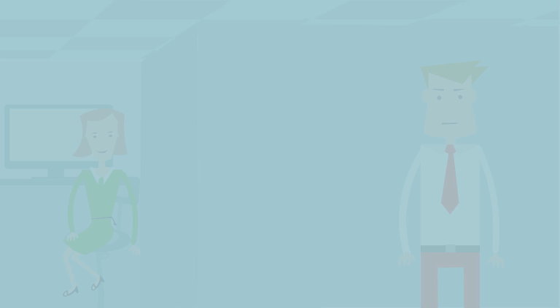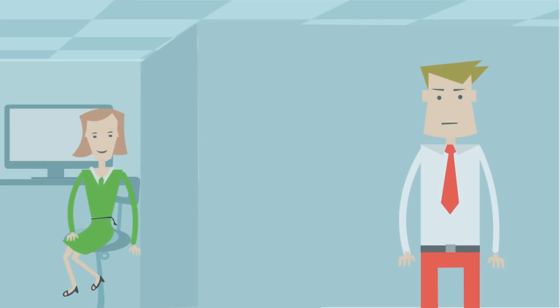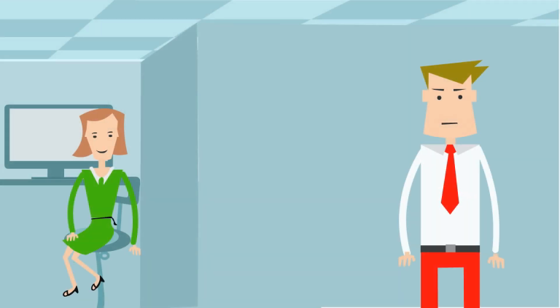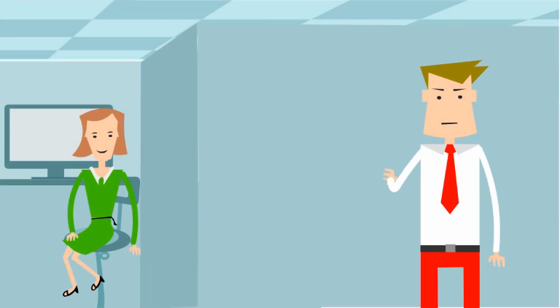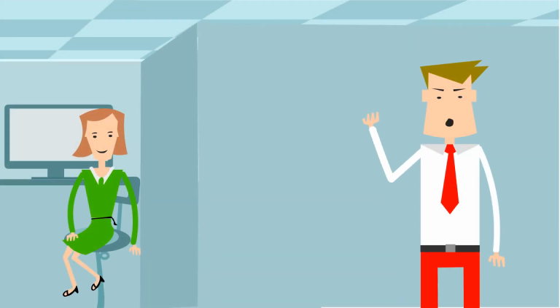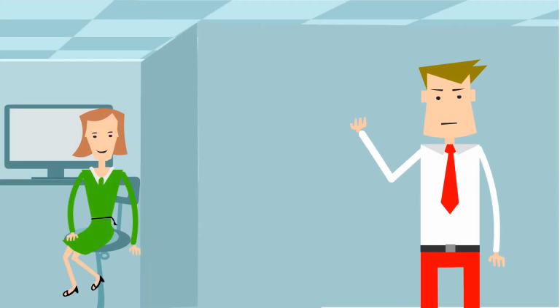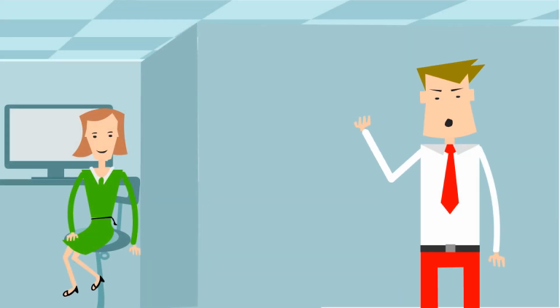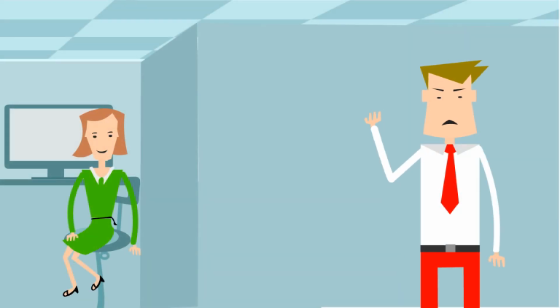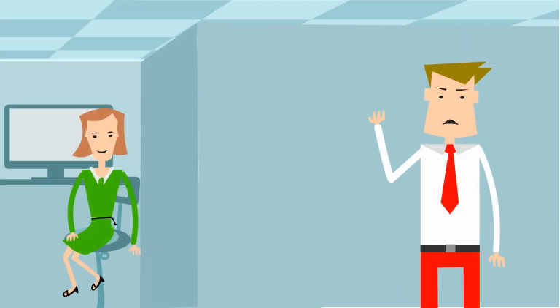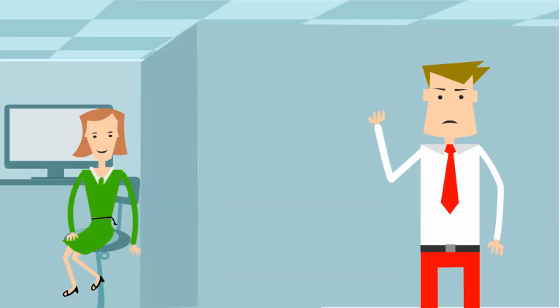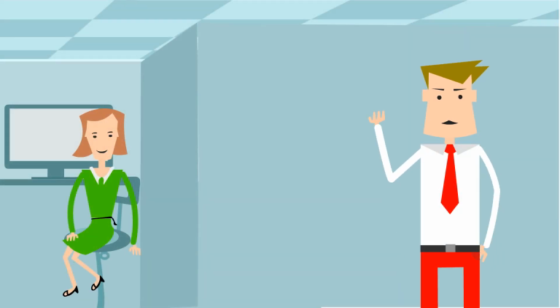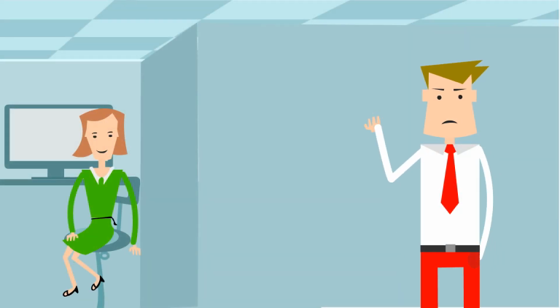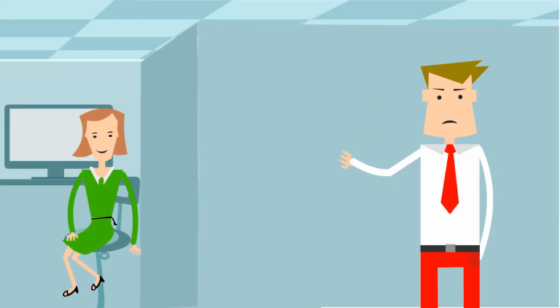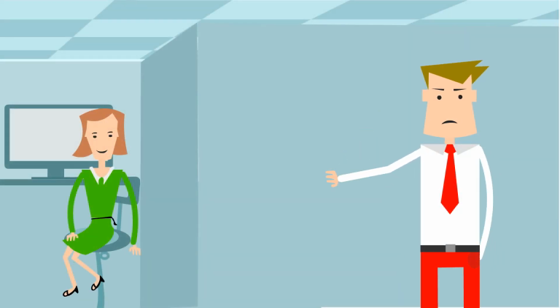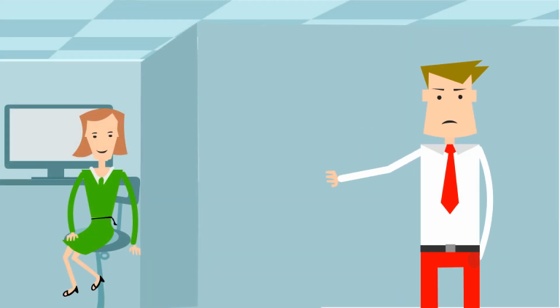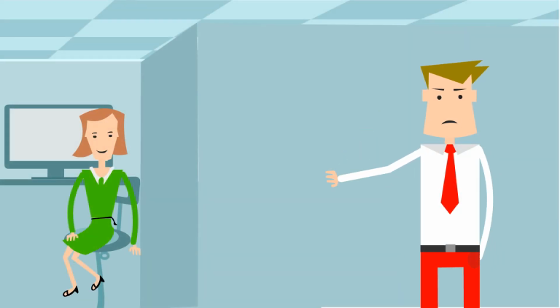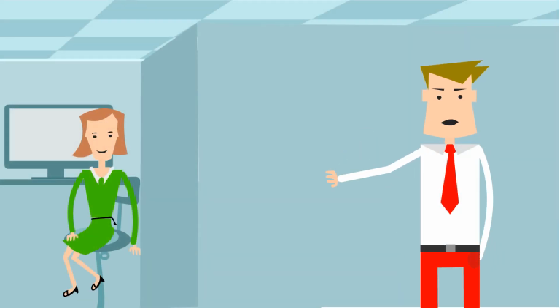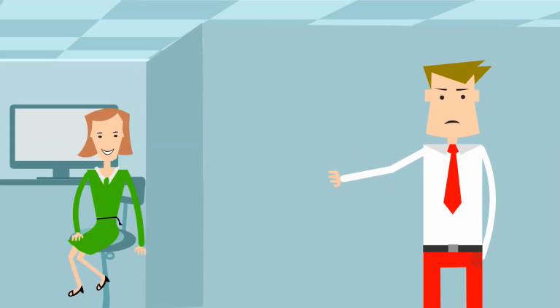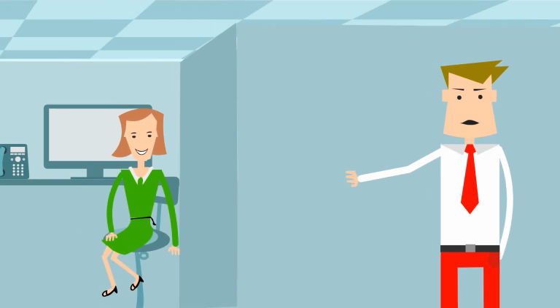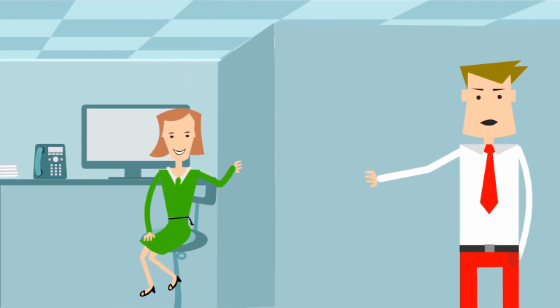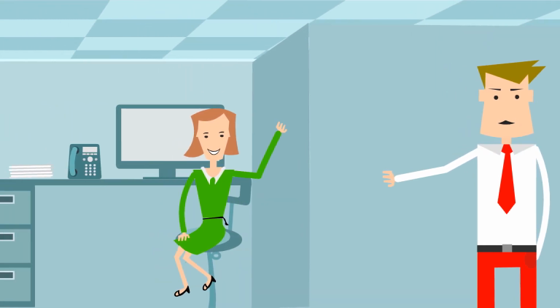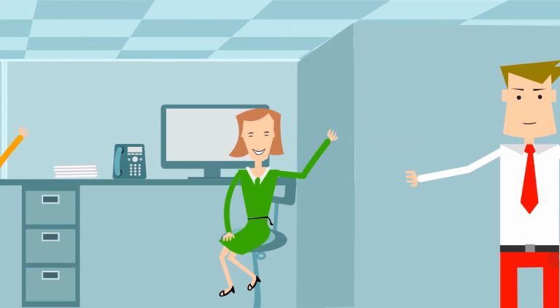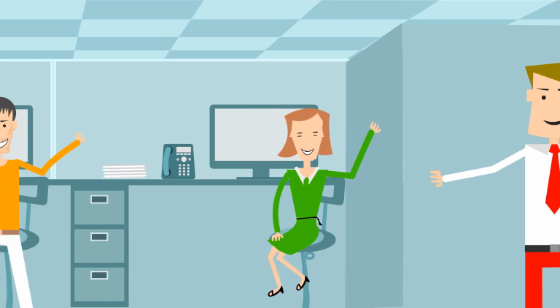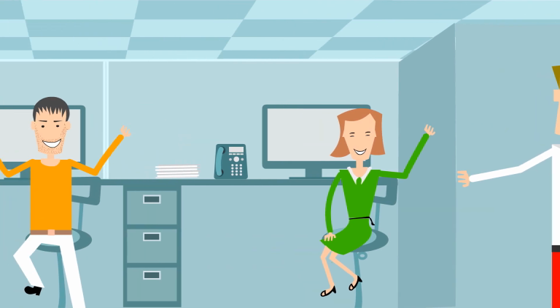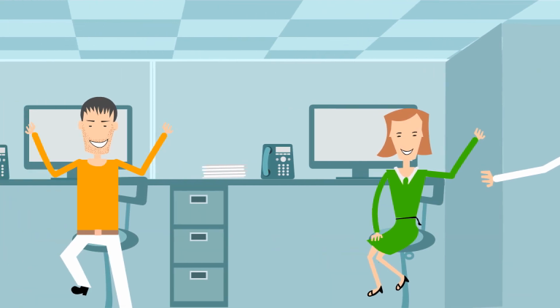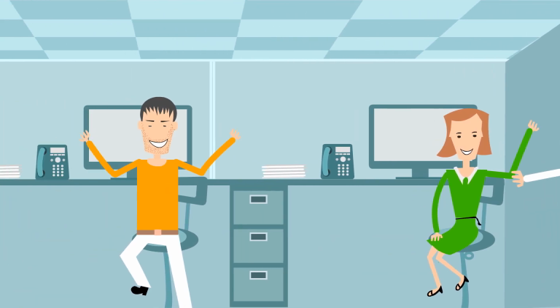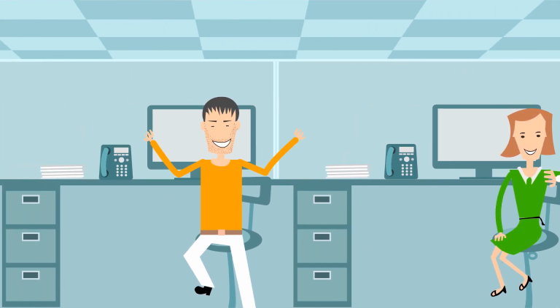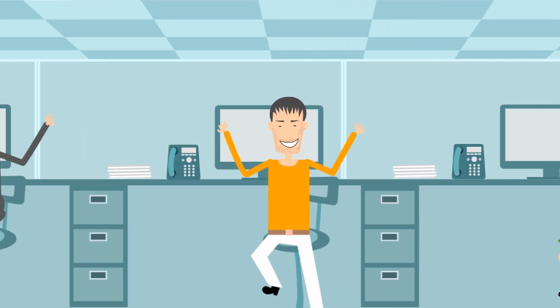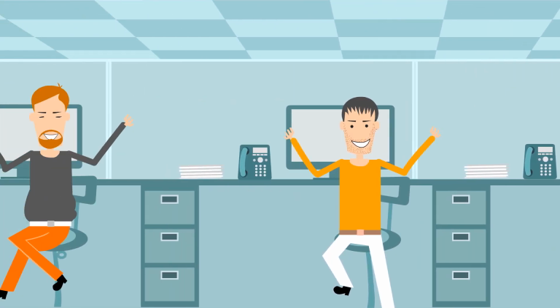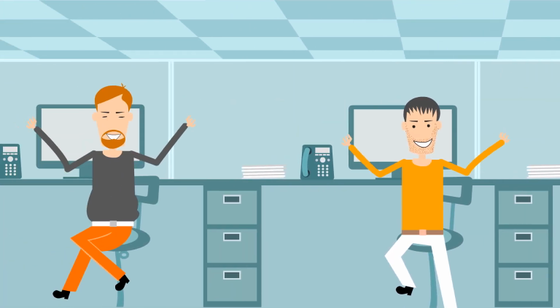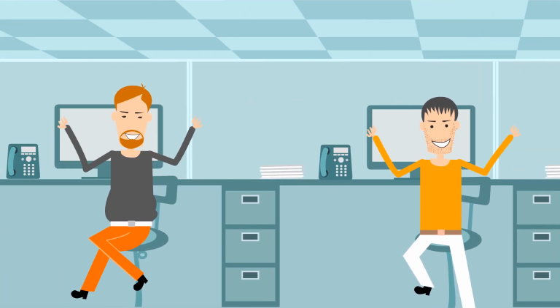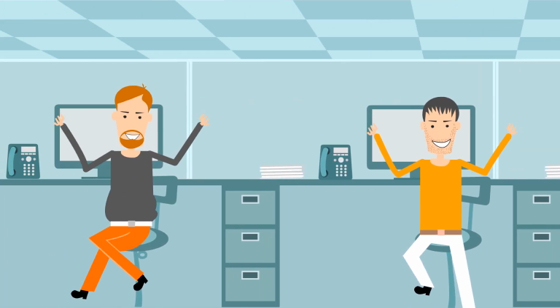Hi, I'm Bob, an IT admin. It's my job to help employees with their computer needs, and I keep them happy.